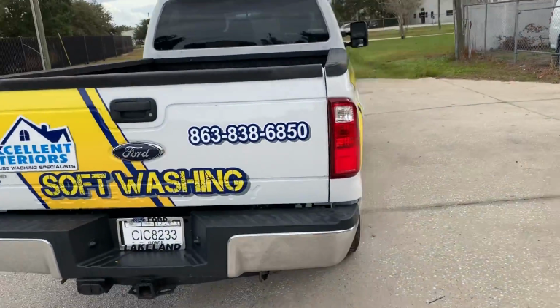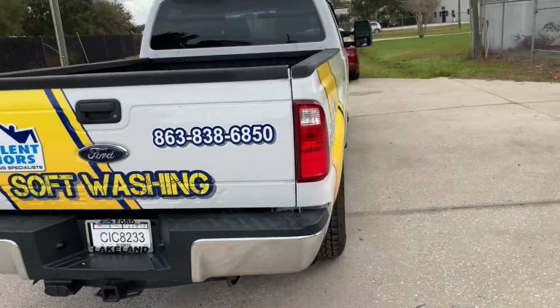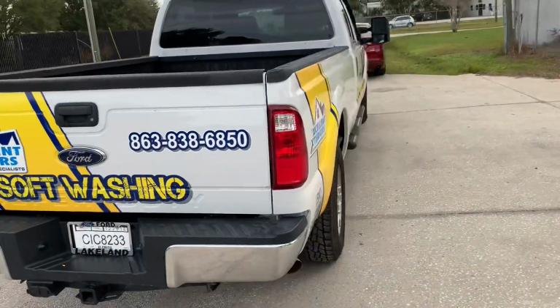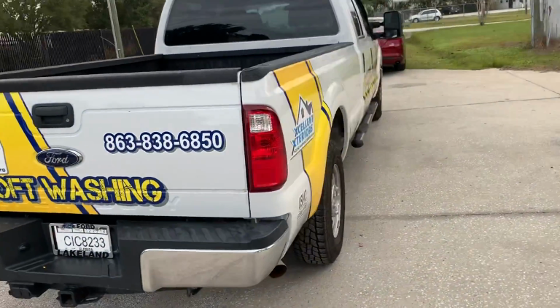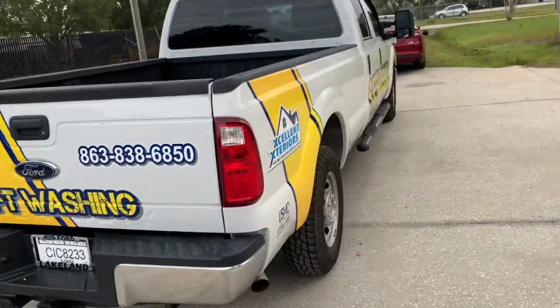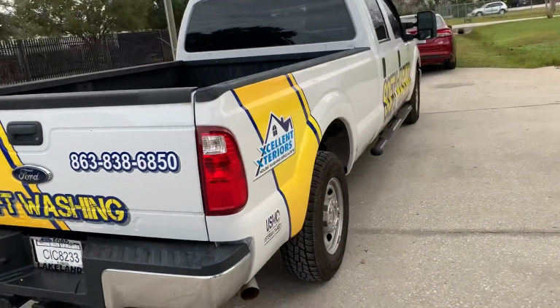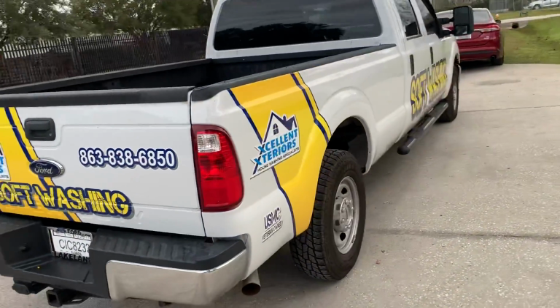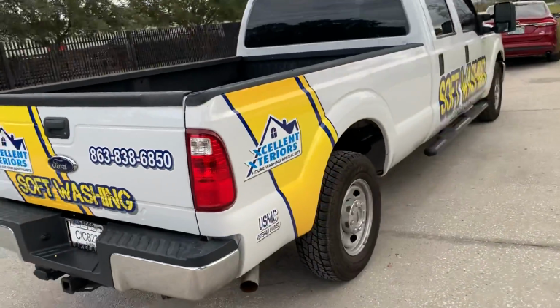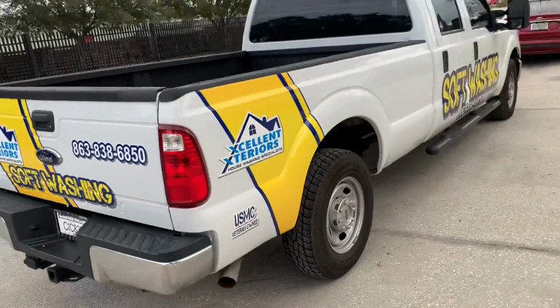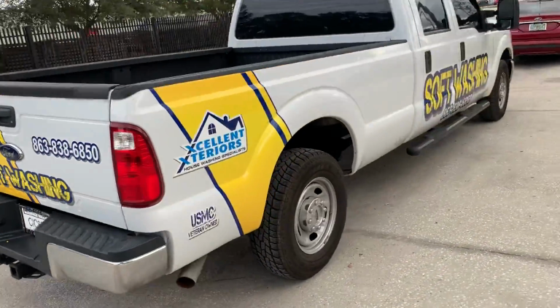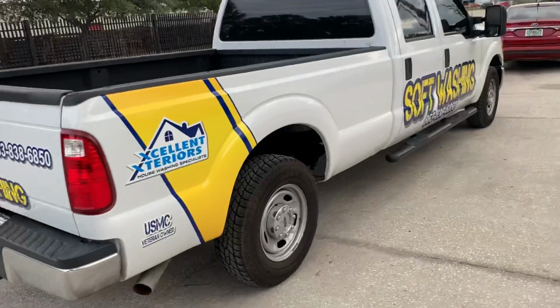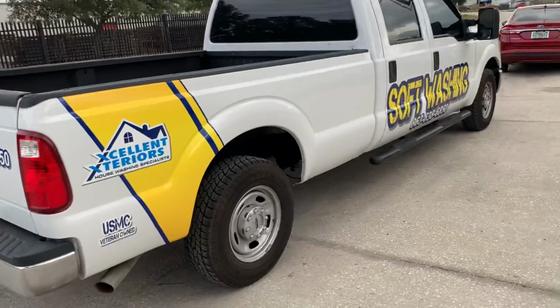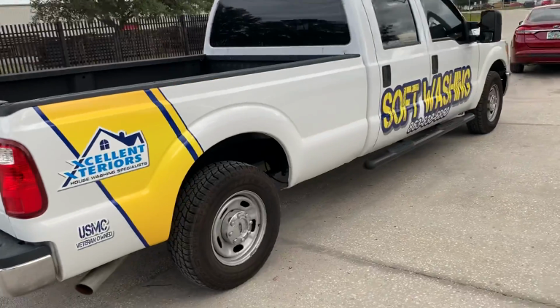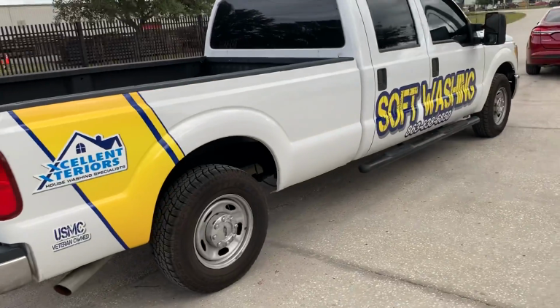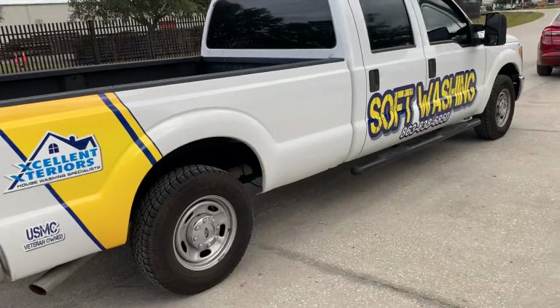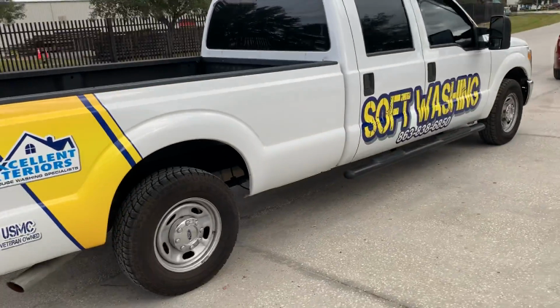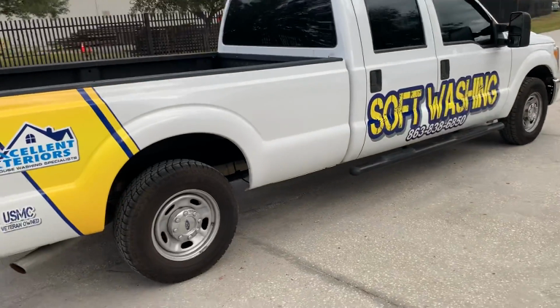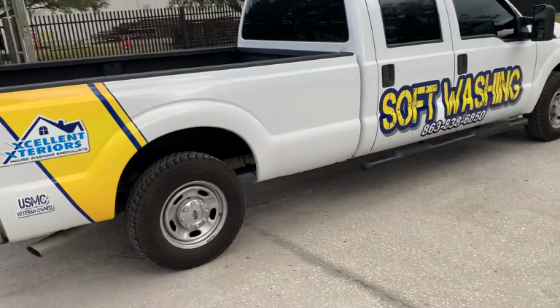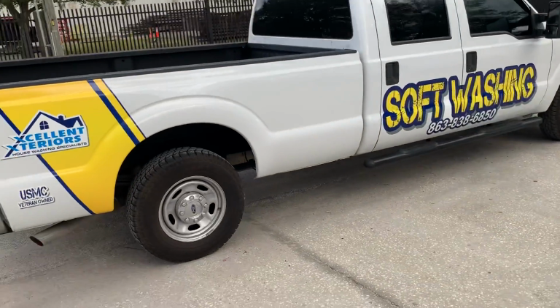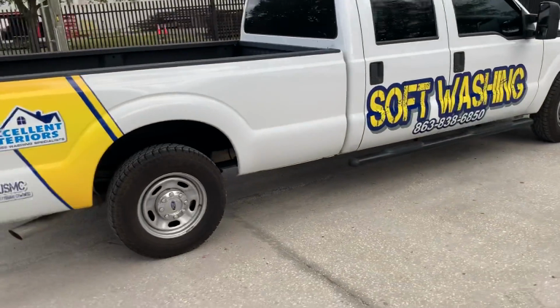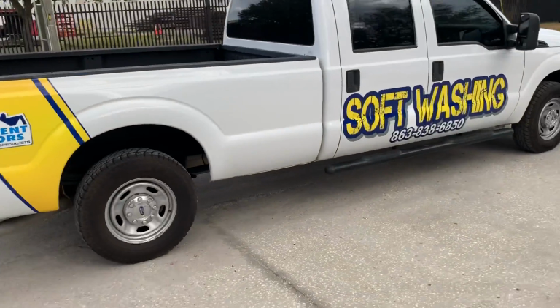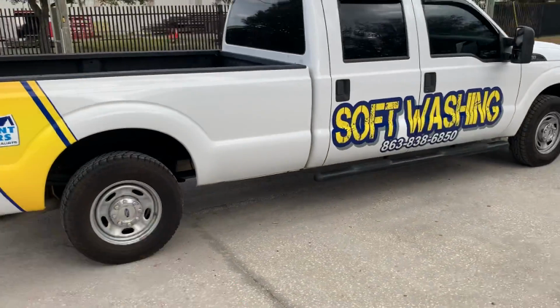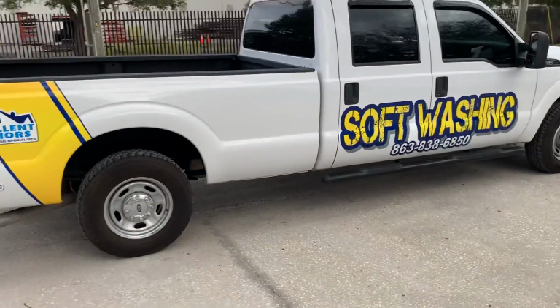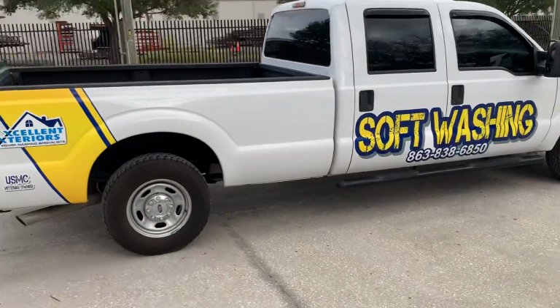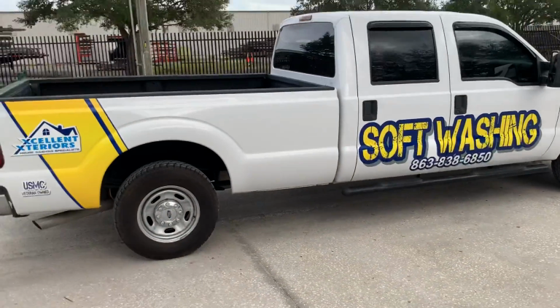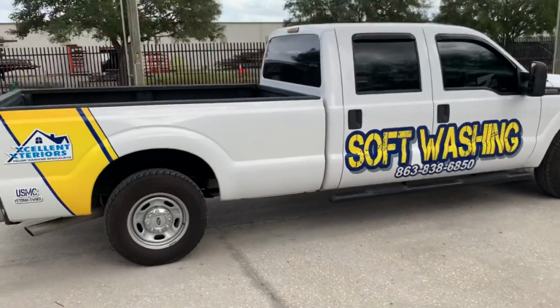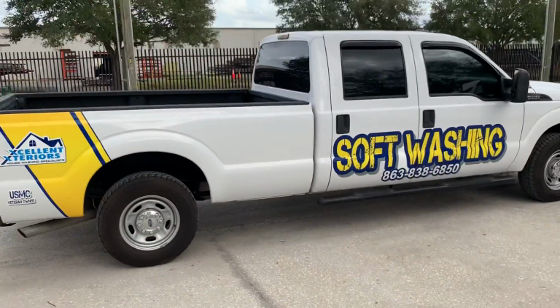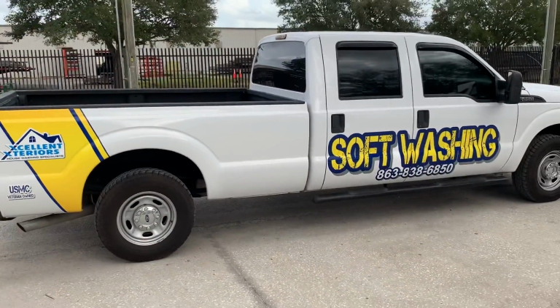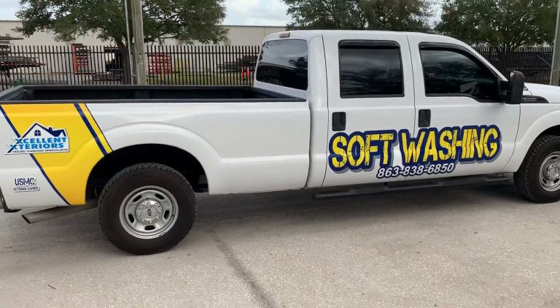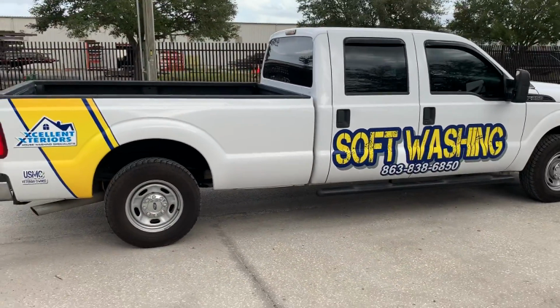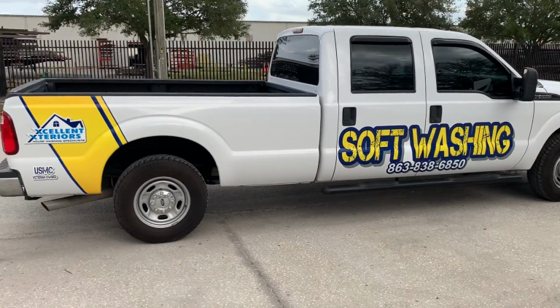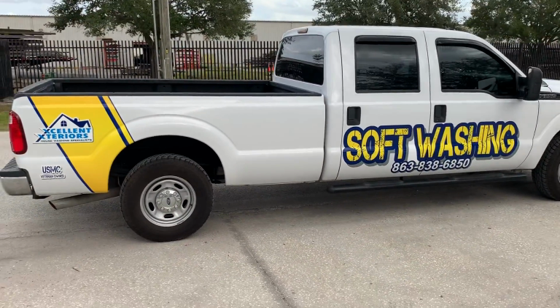So that is our new wrap — hopefully you'll see it out driving in town.